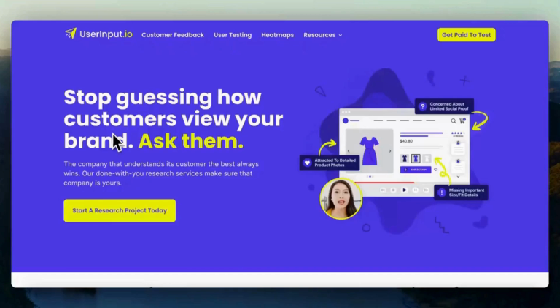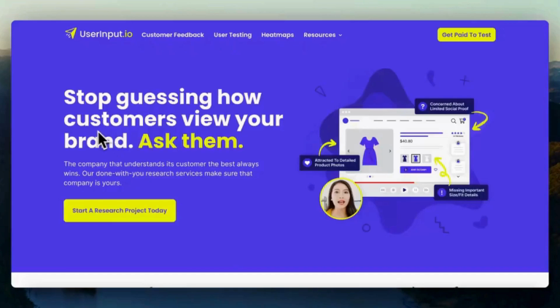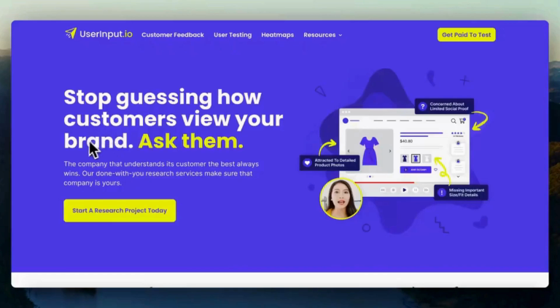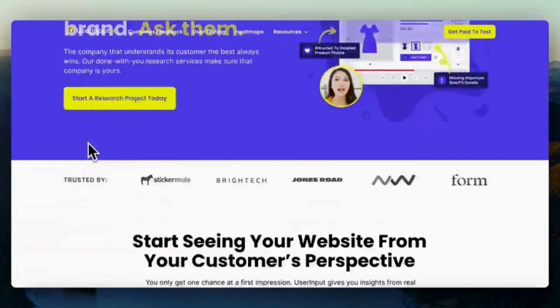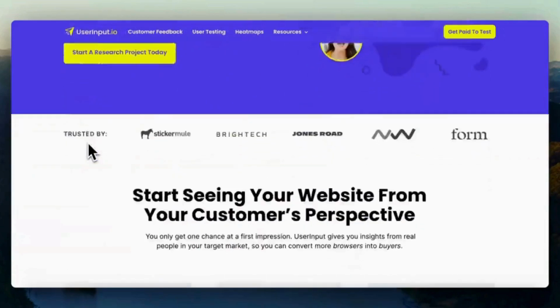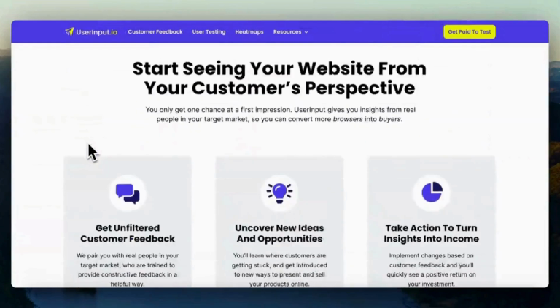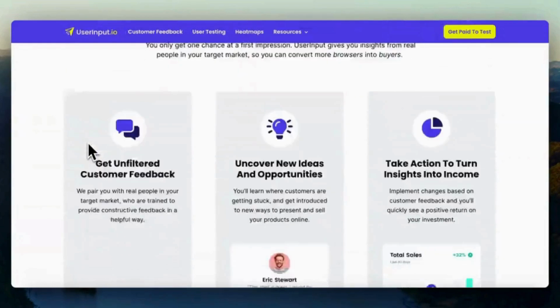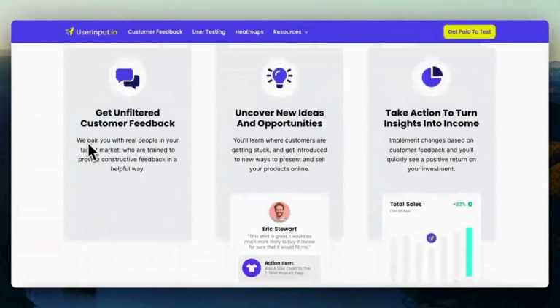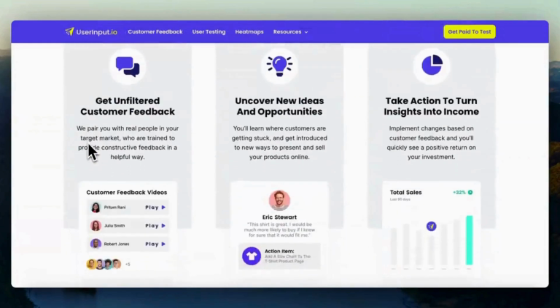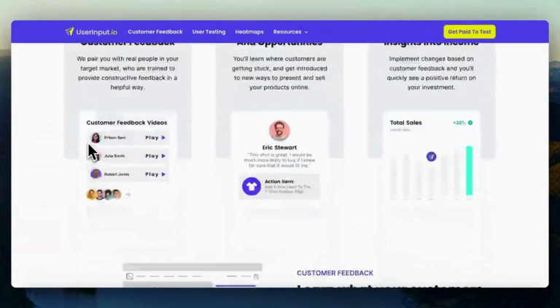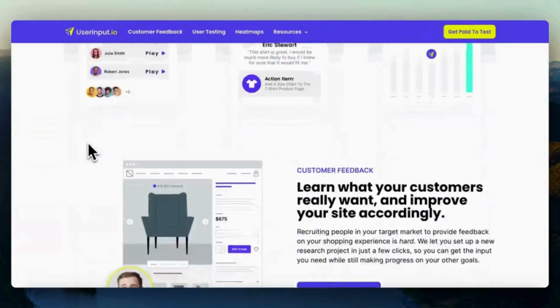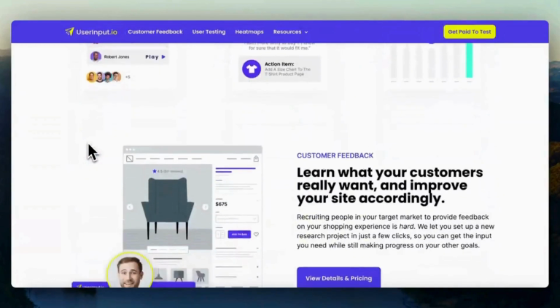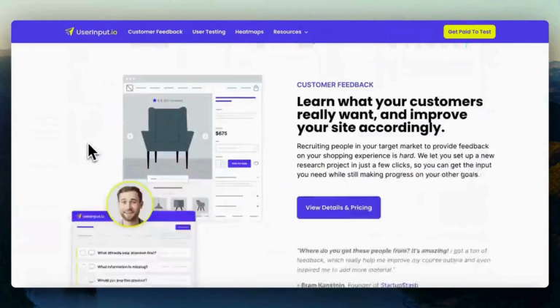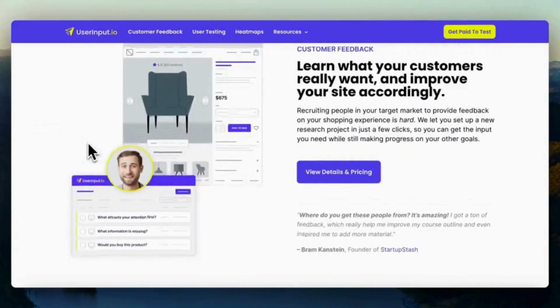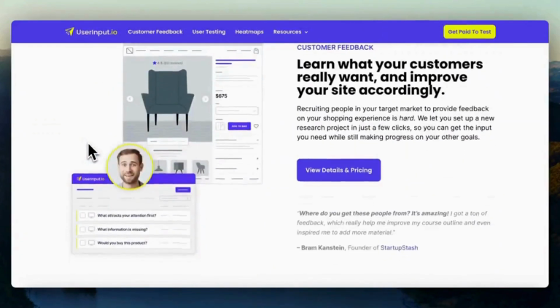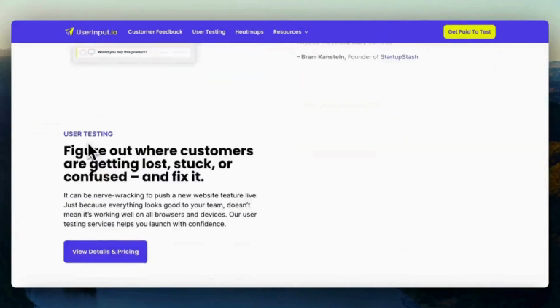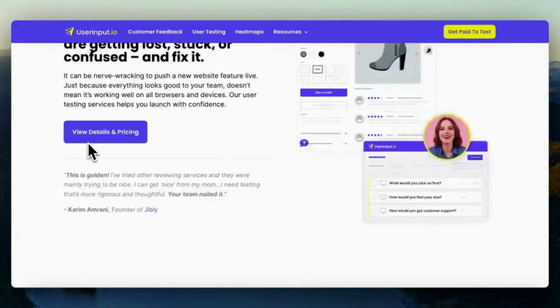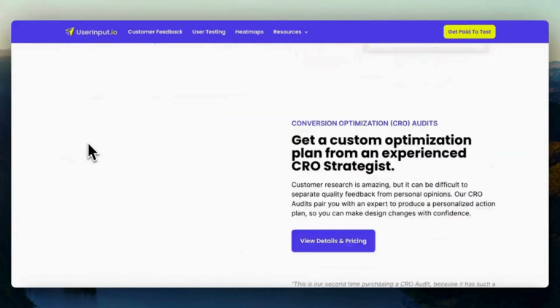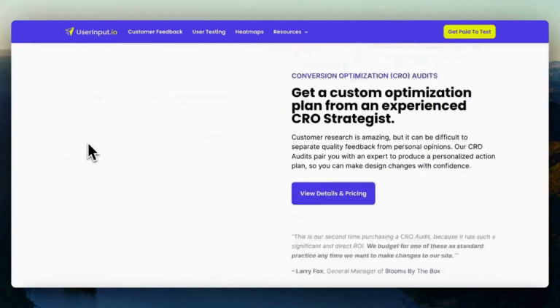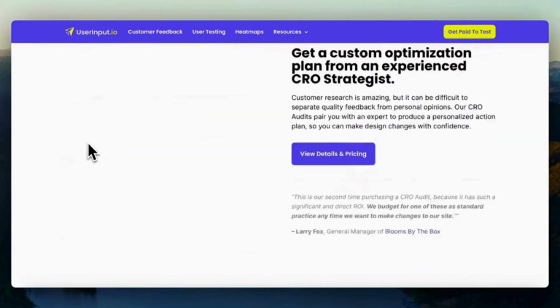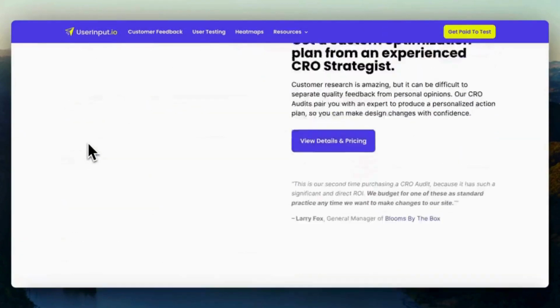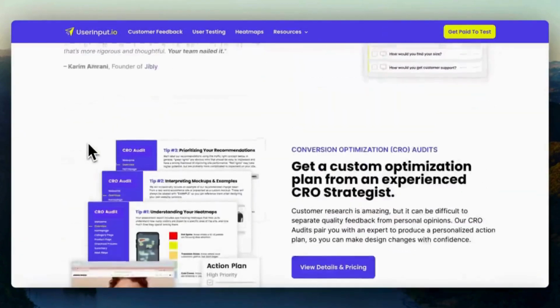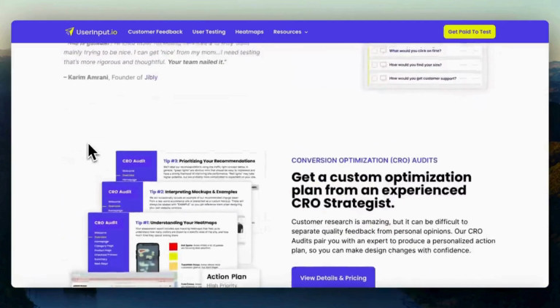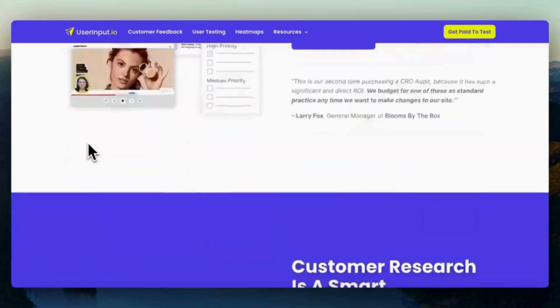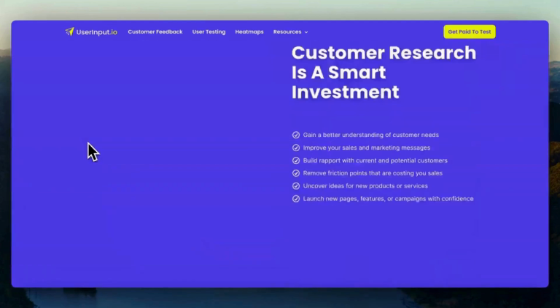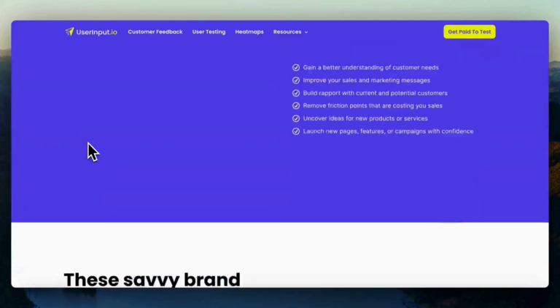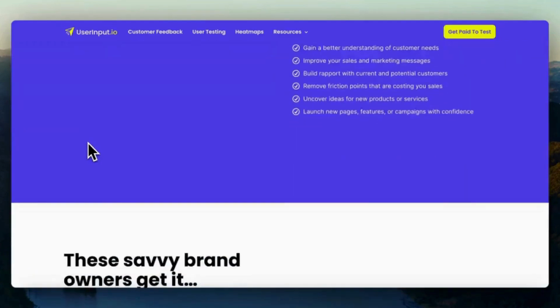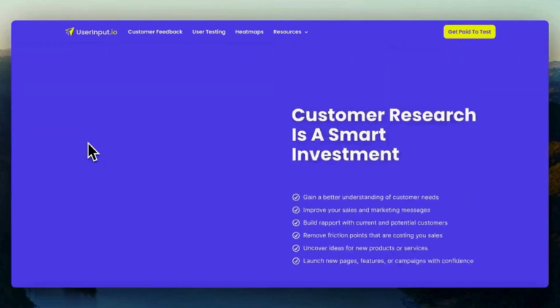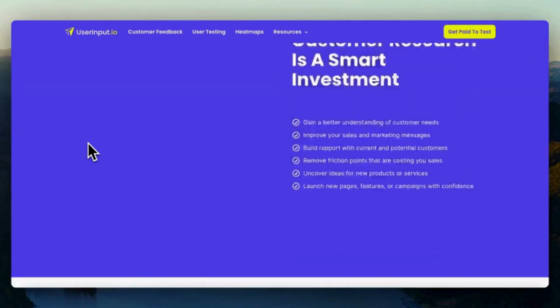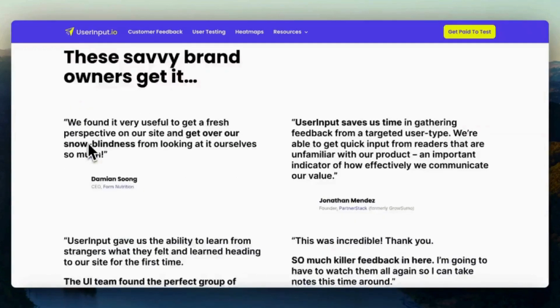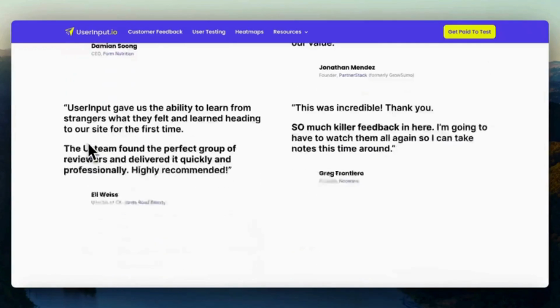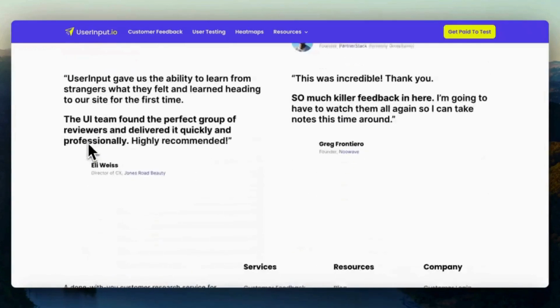UserInput.io — this website pays you $10 per website you test. Go to UserInput.io and get started.